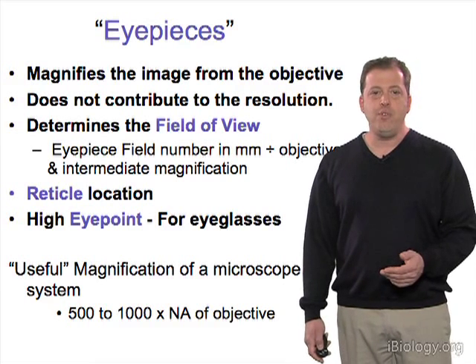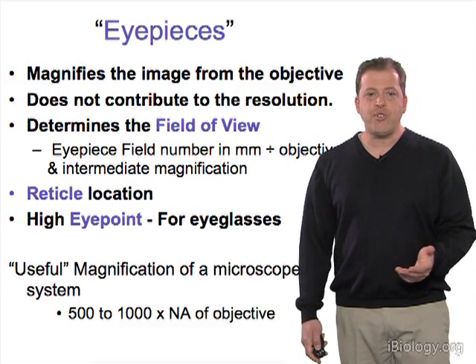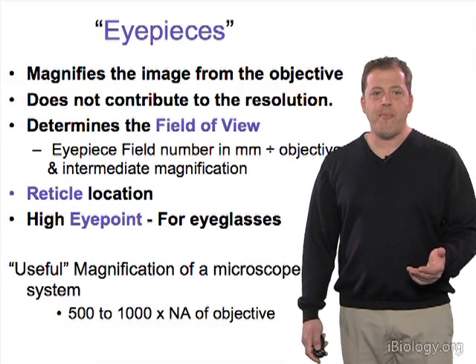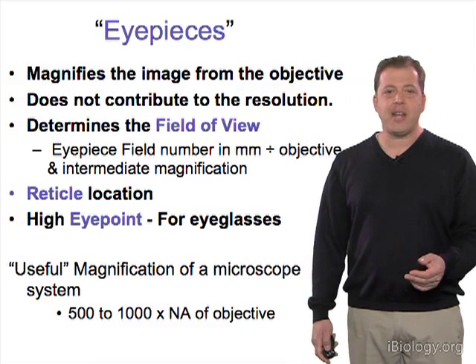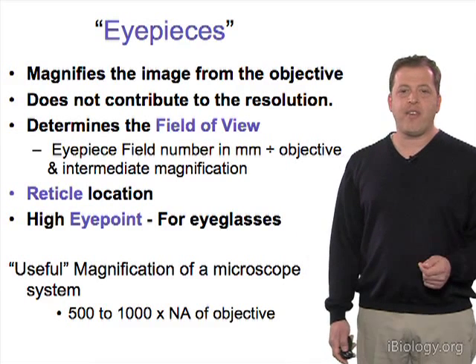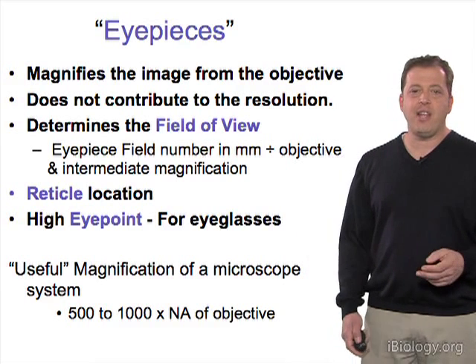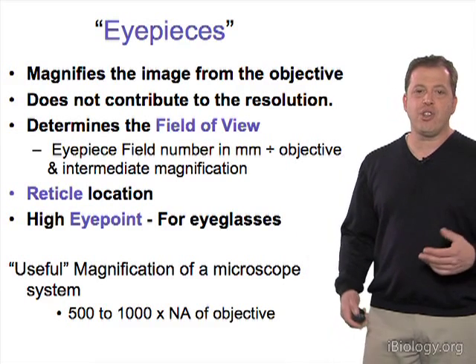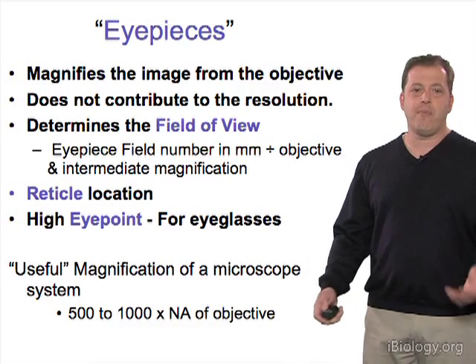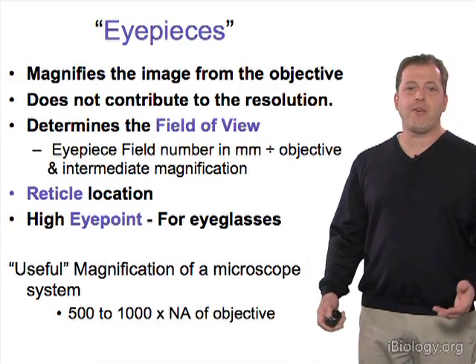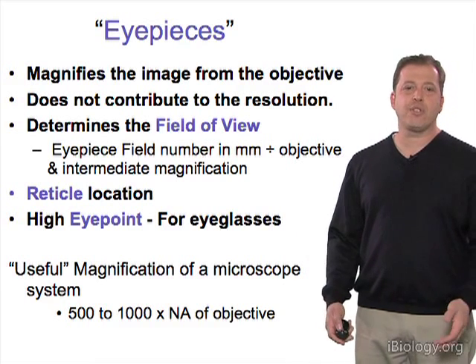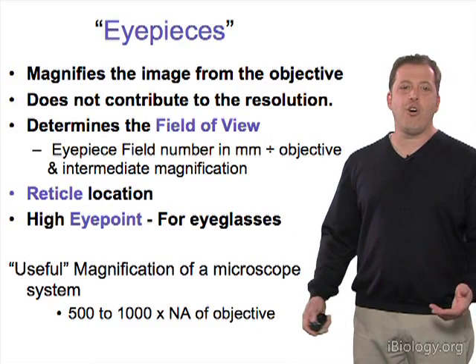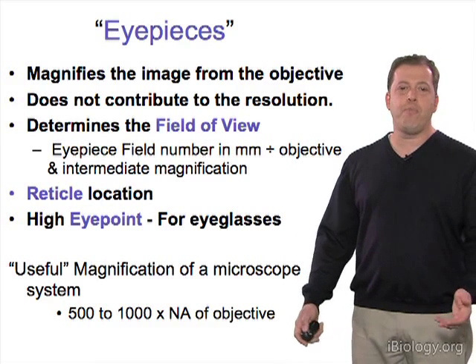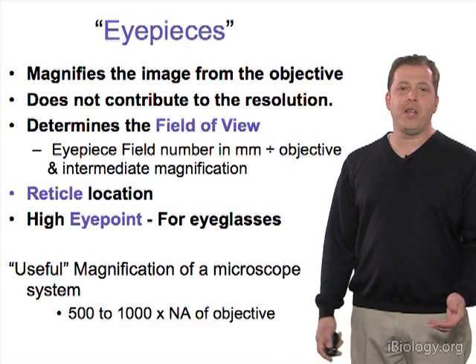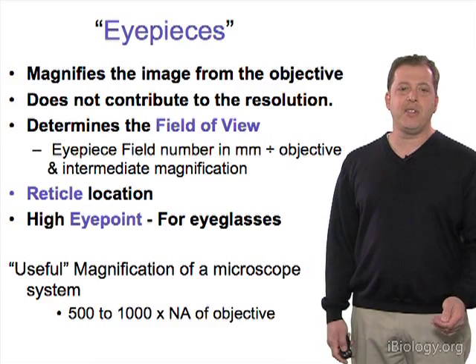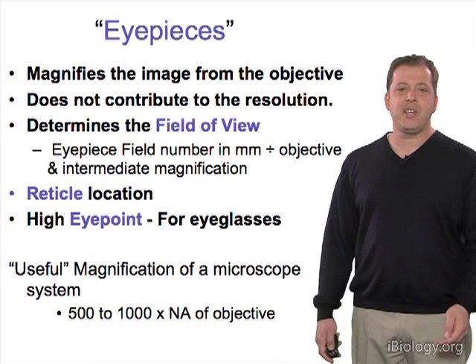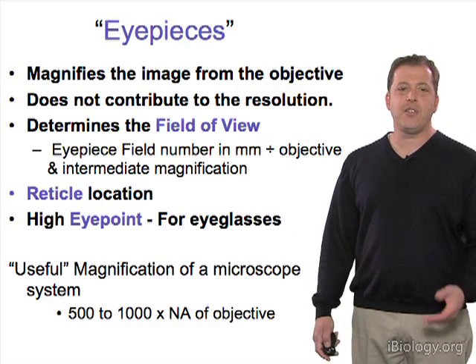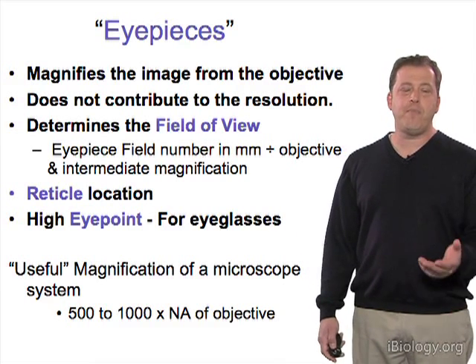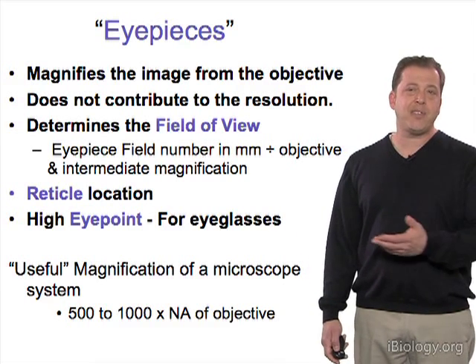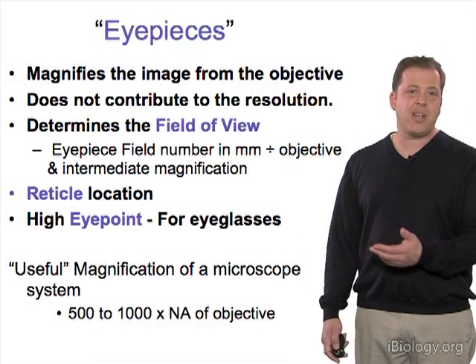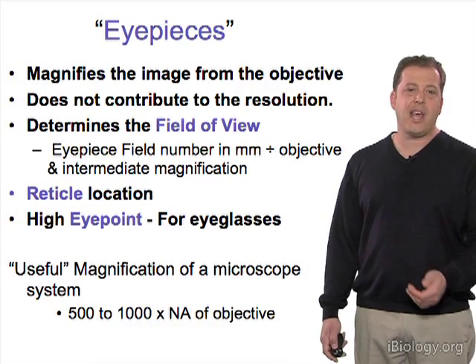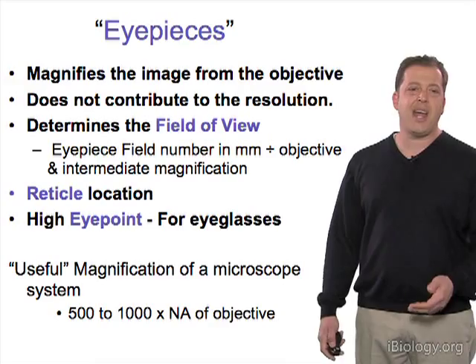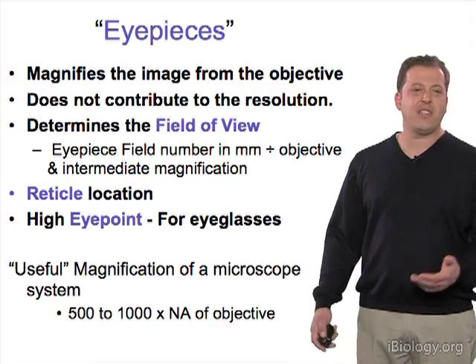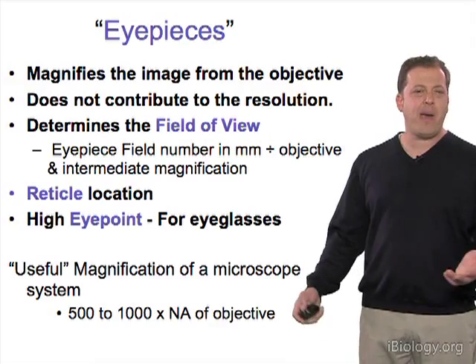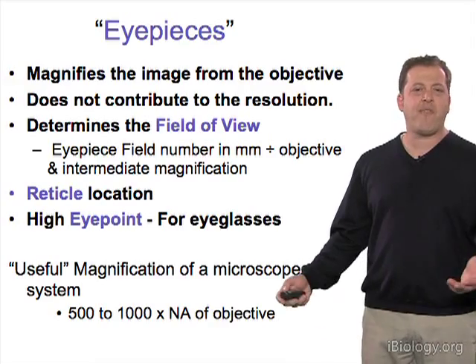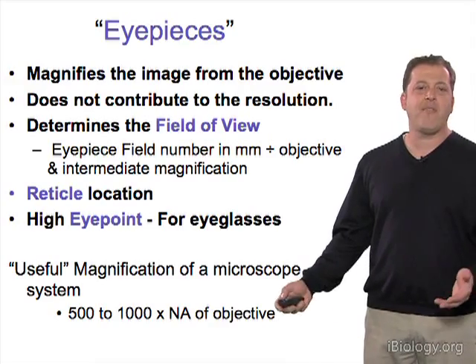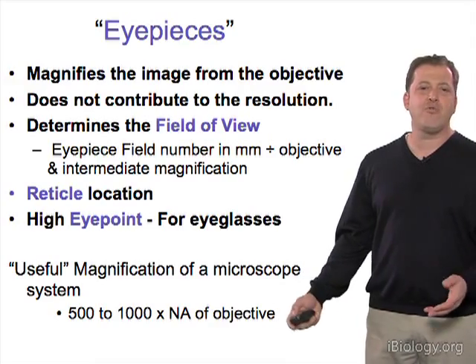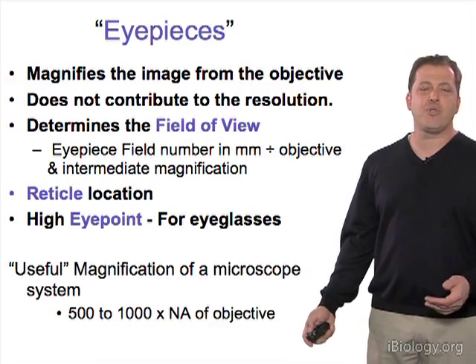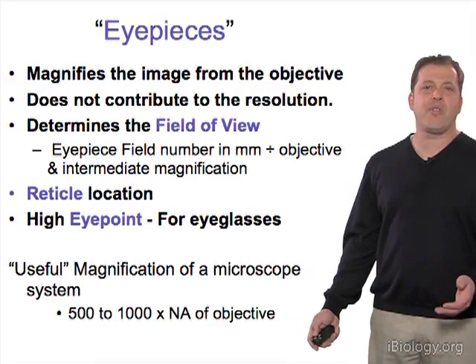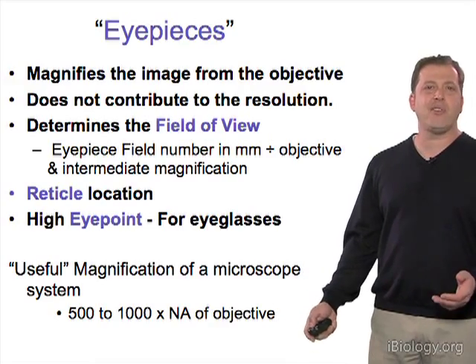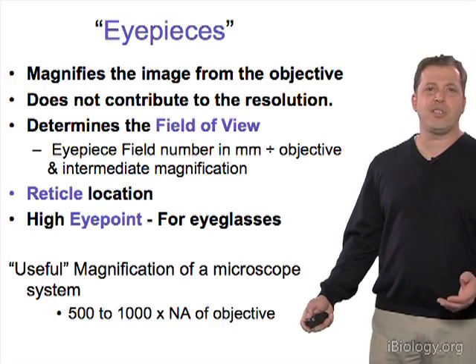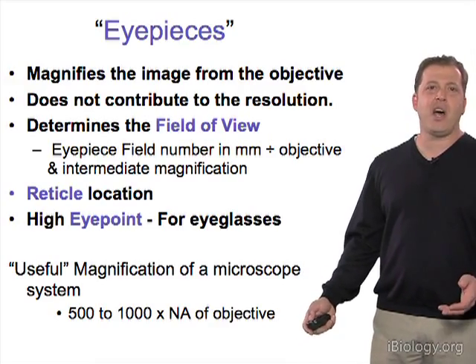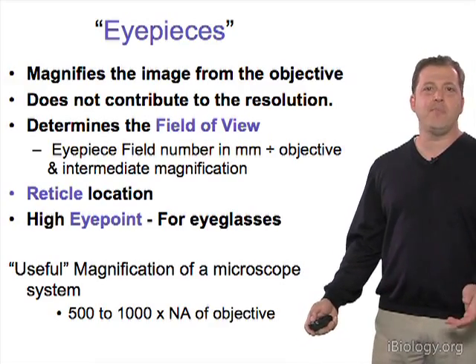The useful magnification of the microscope system based on the NA is about 500 to 1000 times.